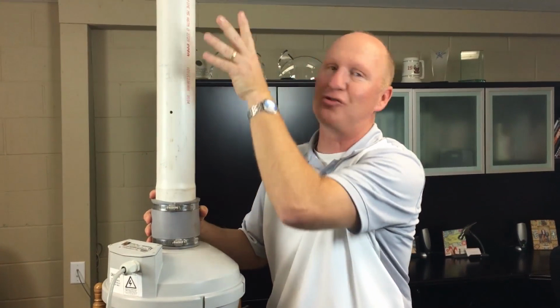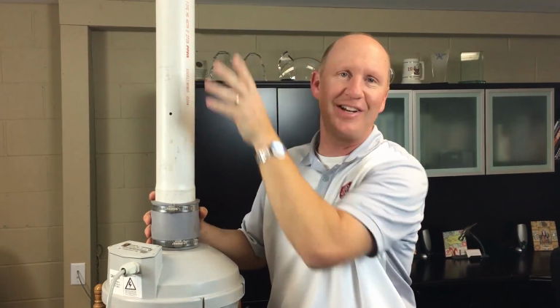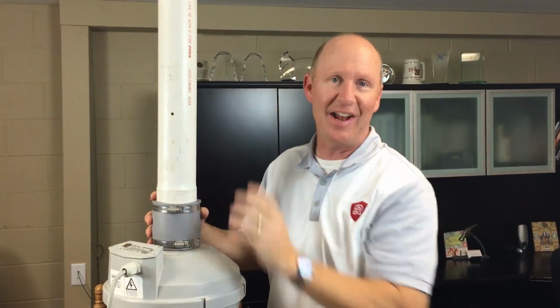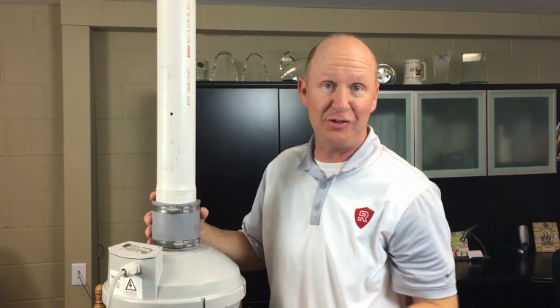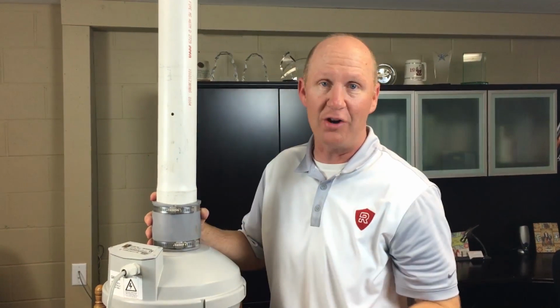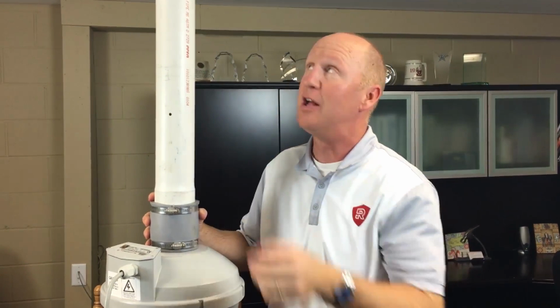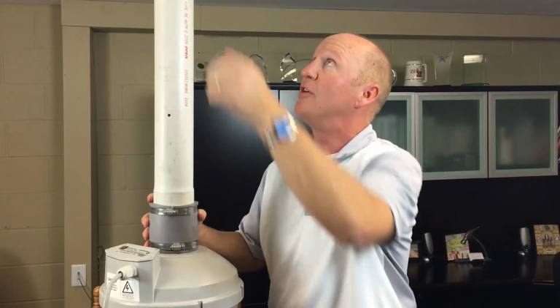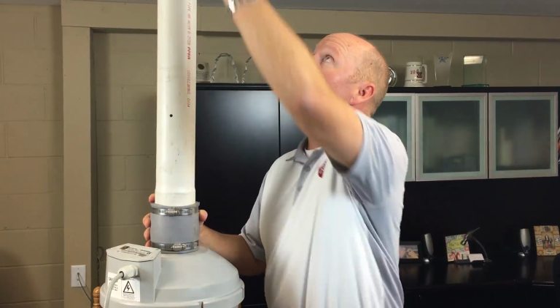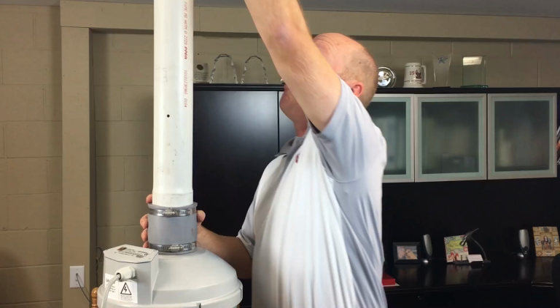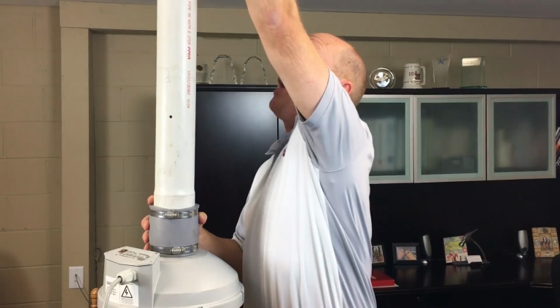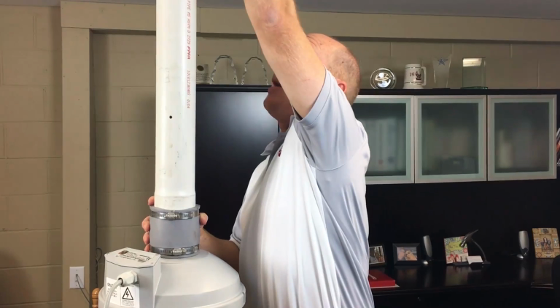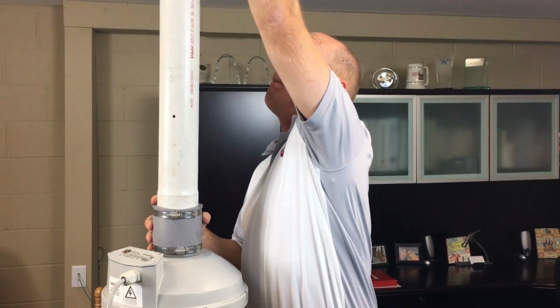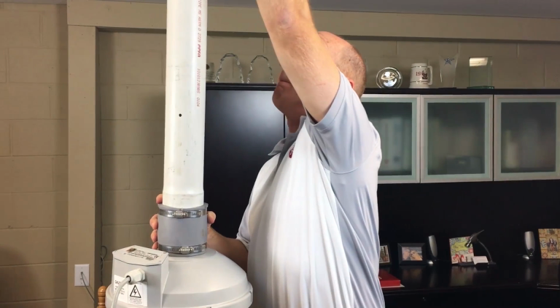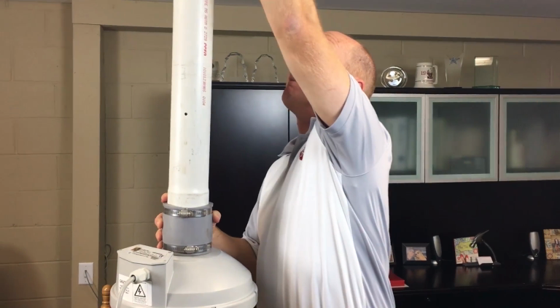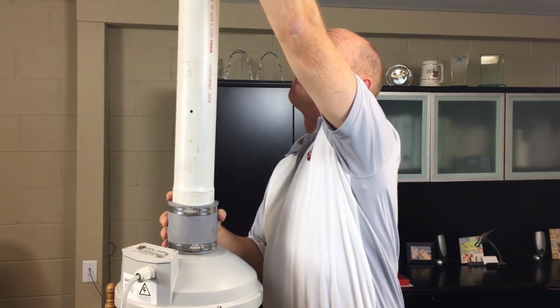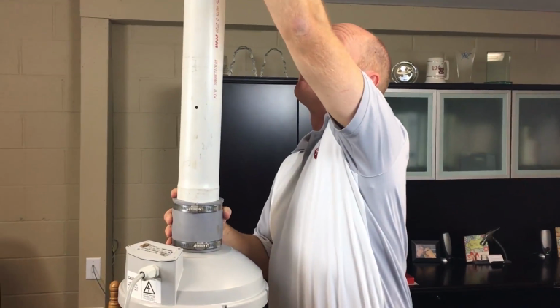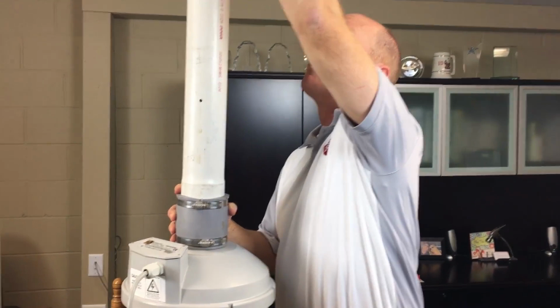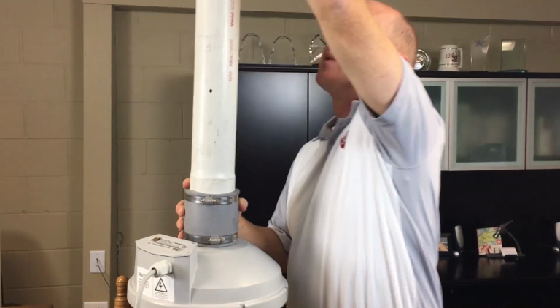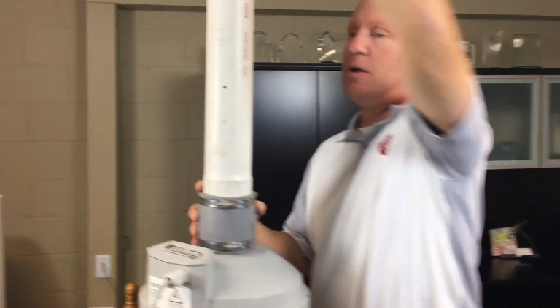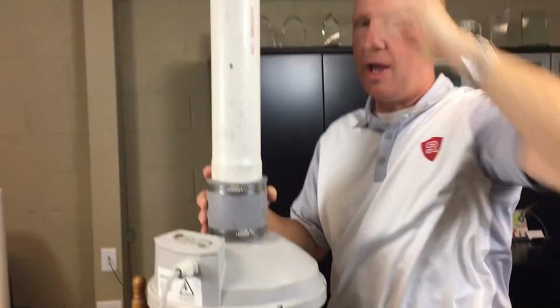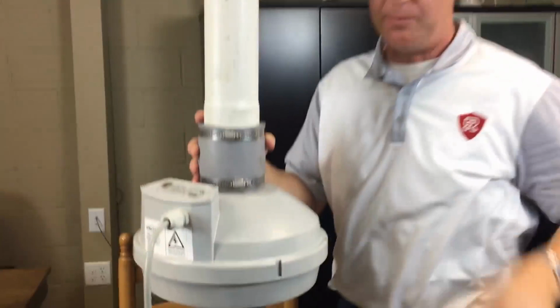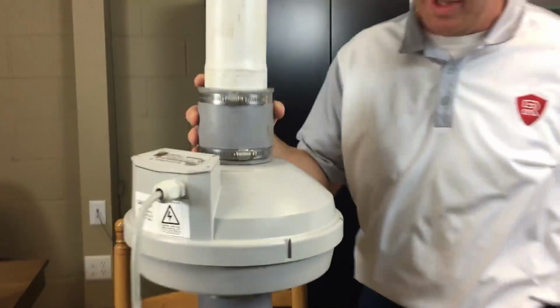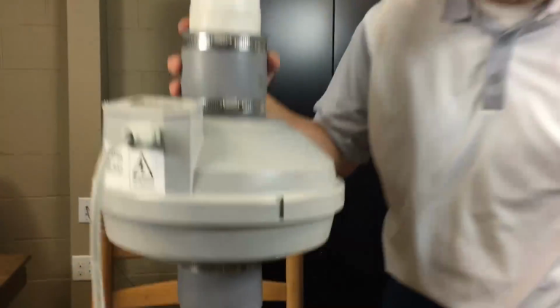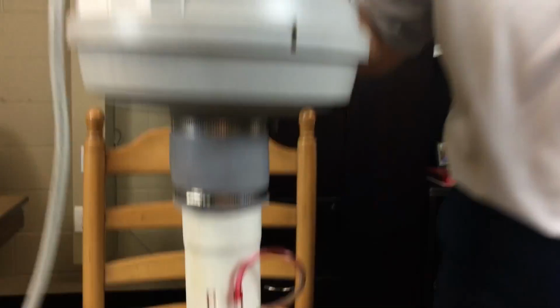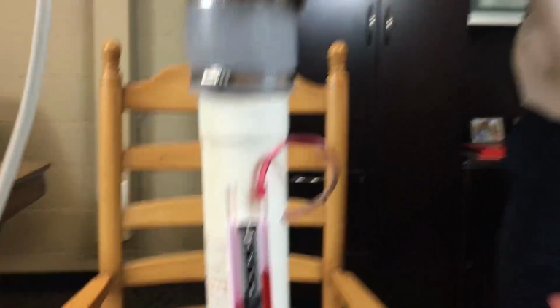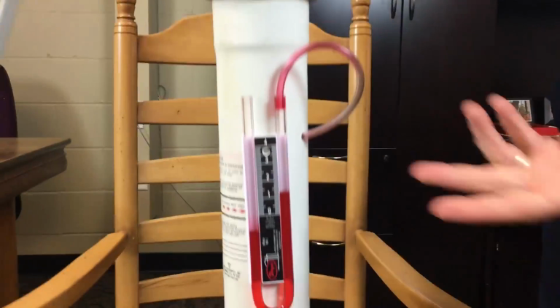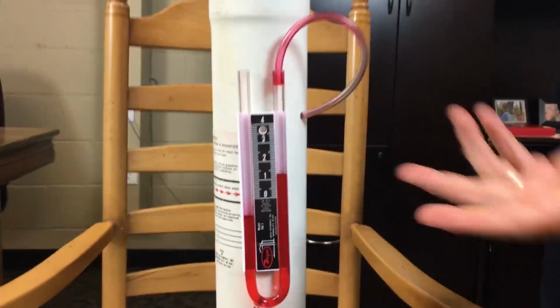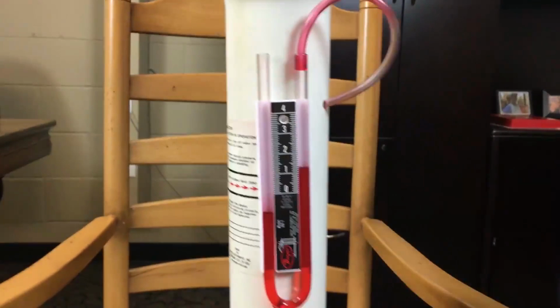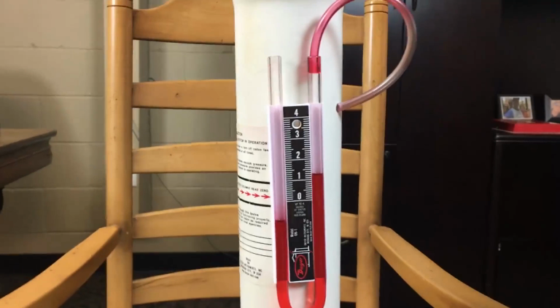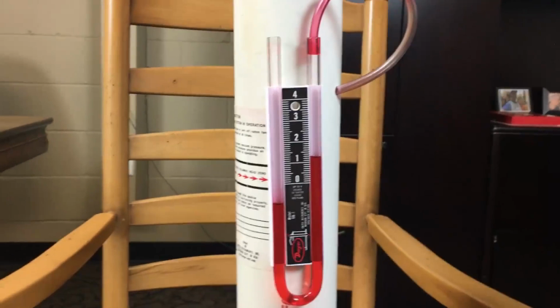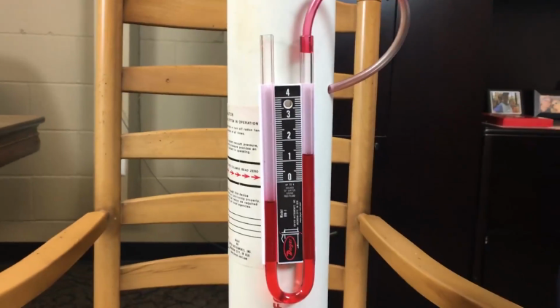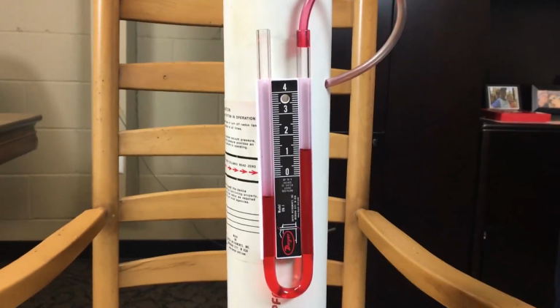So now I'm going to open it back up, and we're going to get back to our water column reading that we were at before.